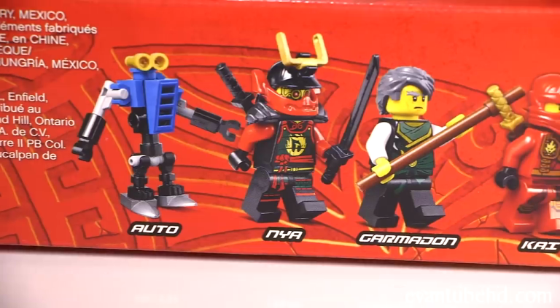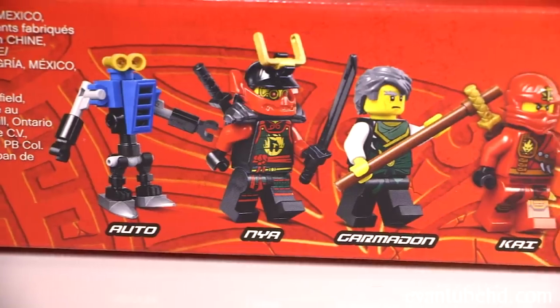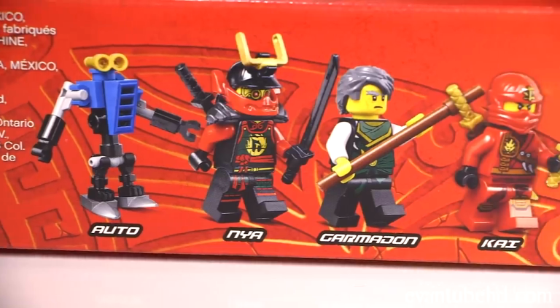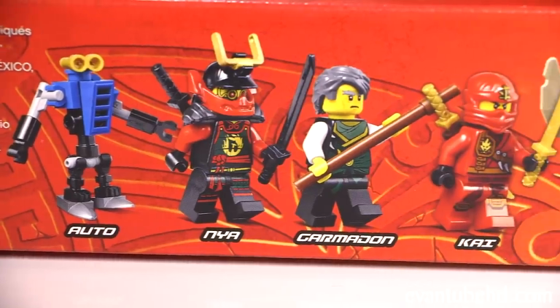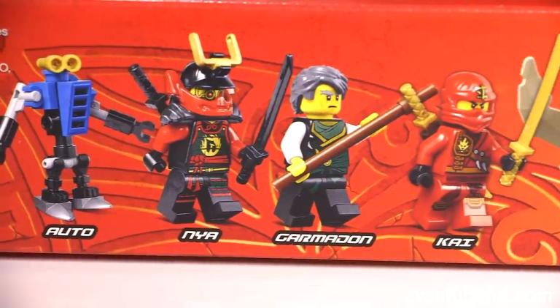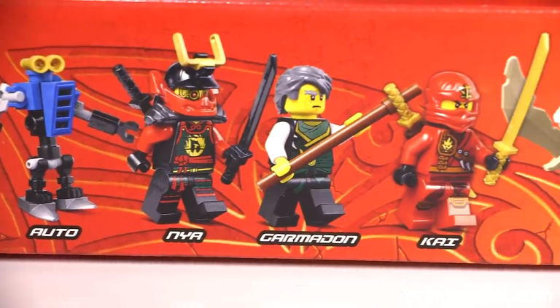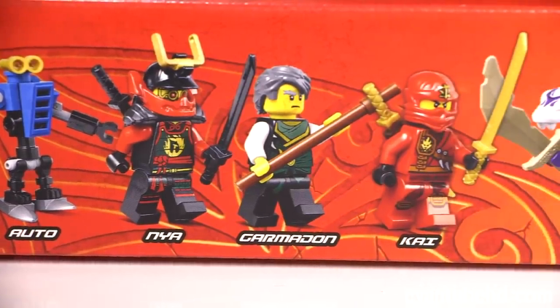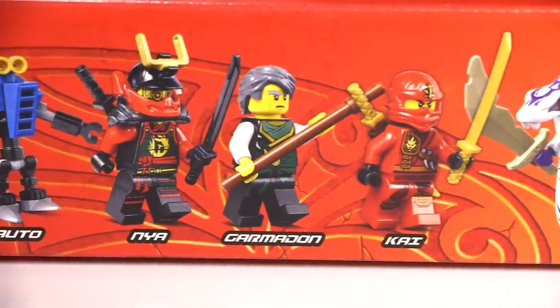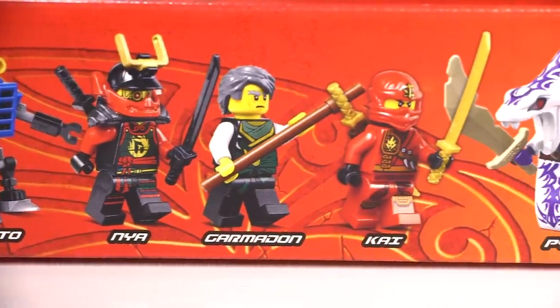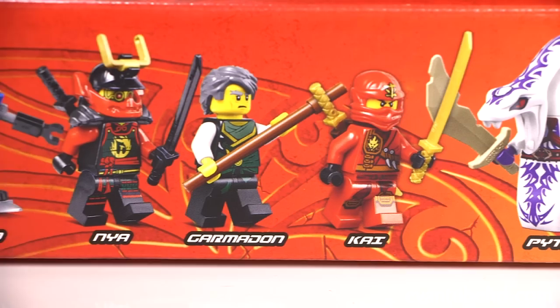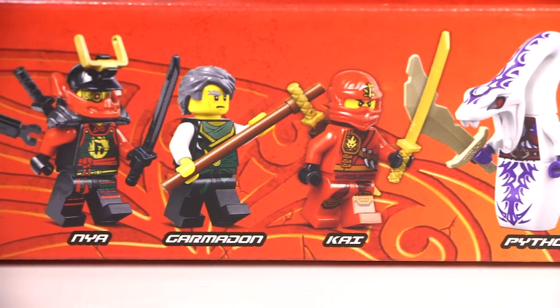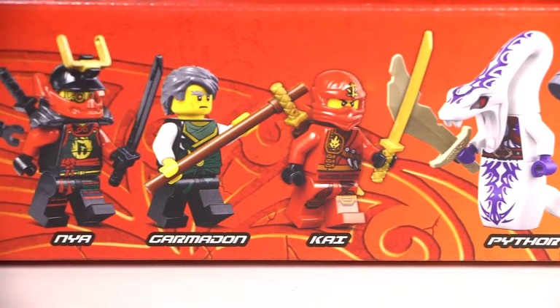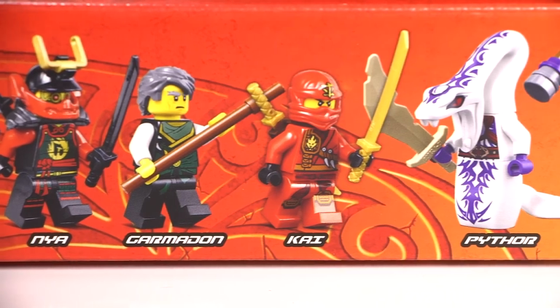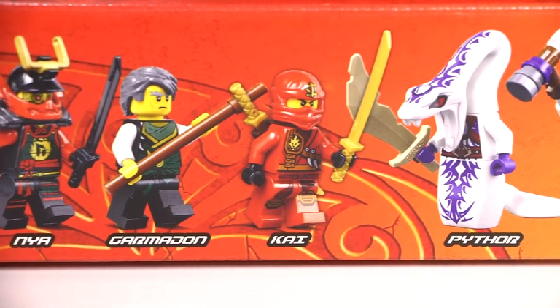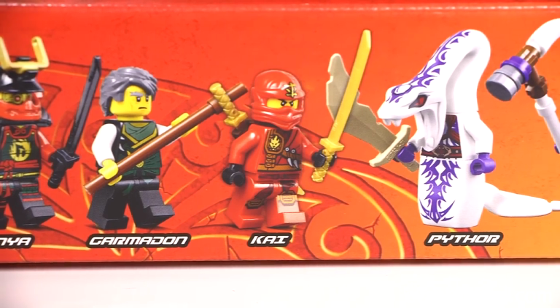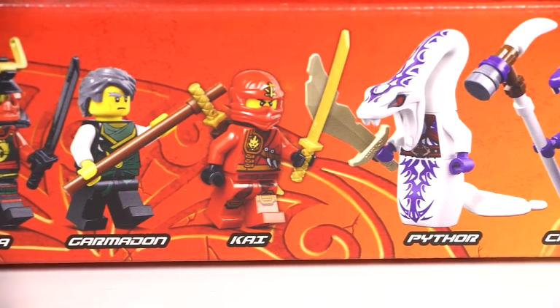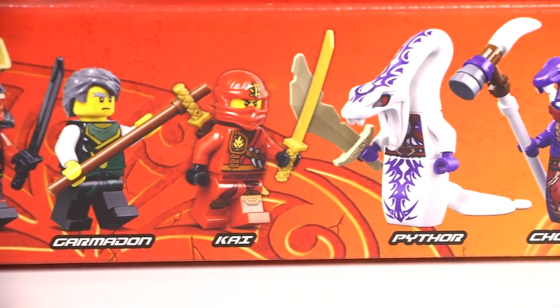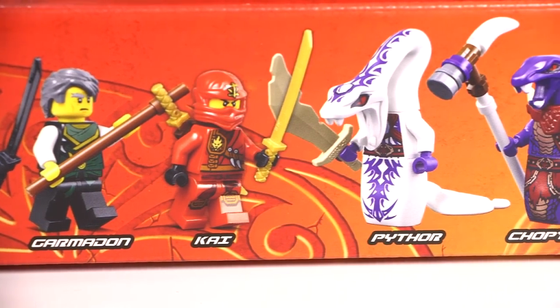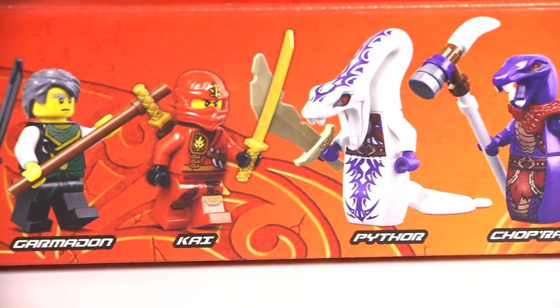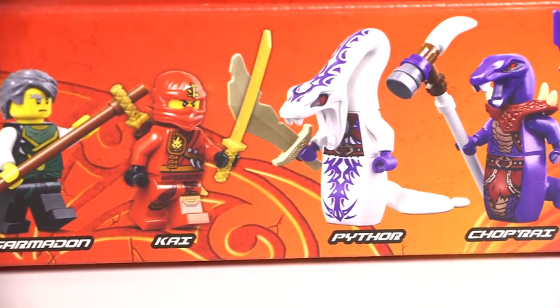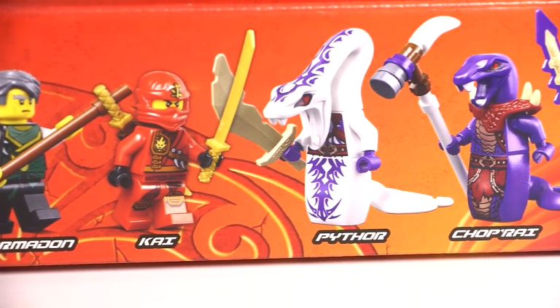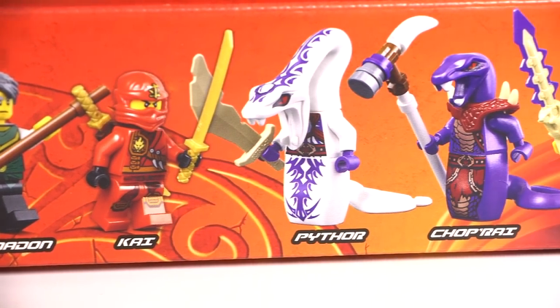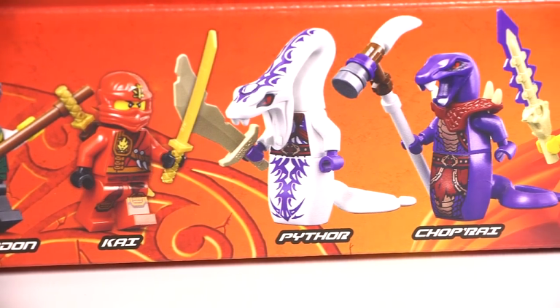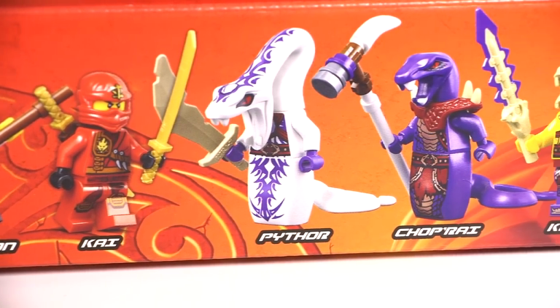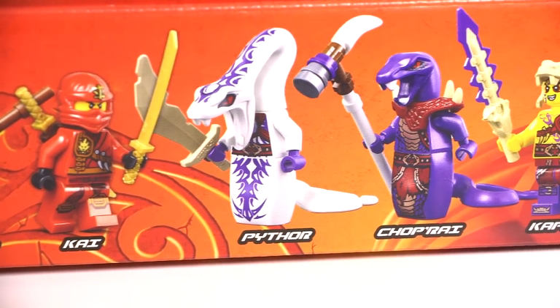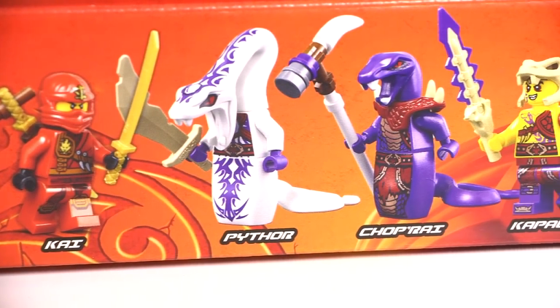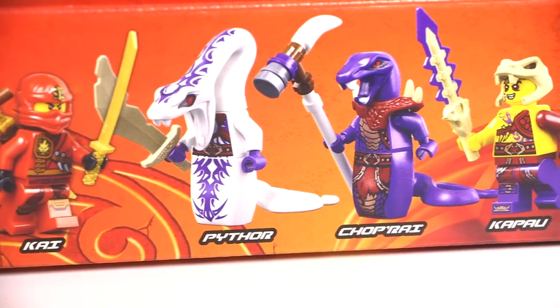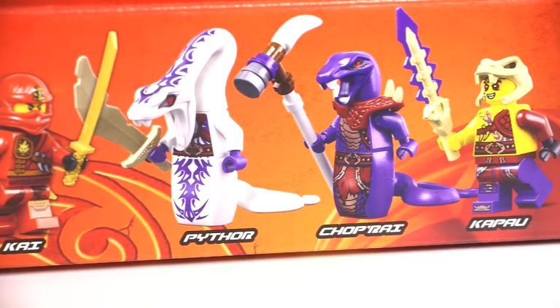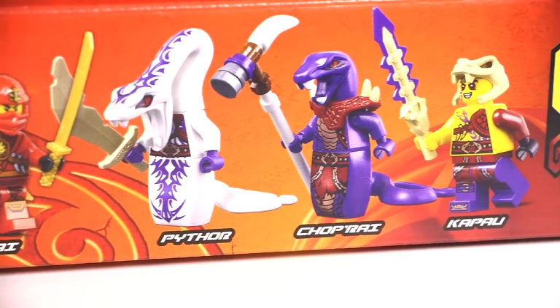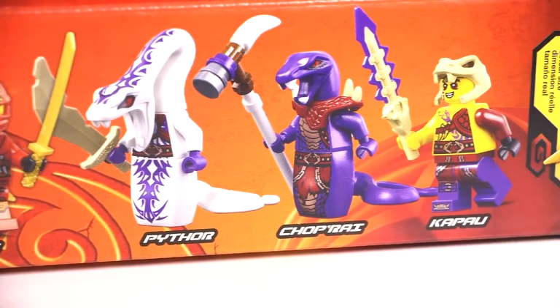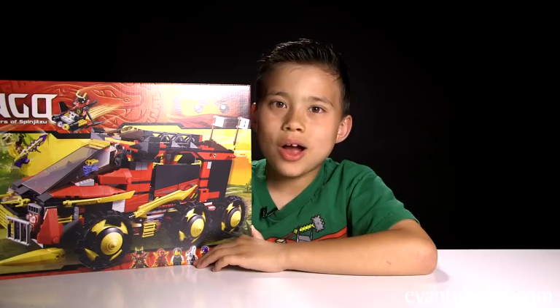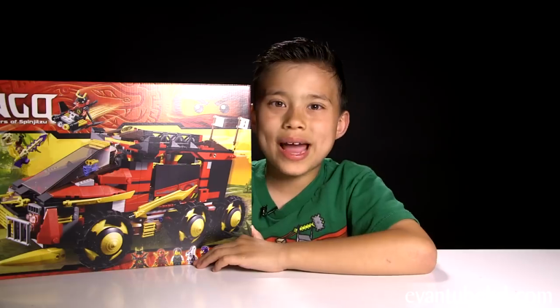It comes with Auto, Nia, Garmadon, Kai, Pythor, Choprai, and Kapow.